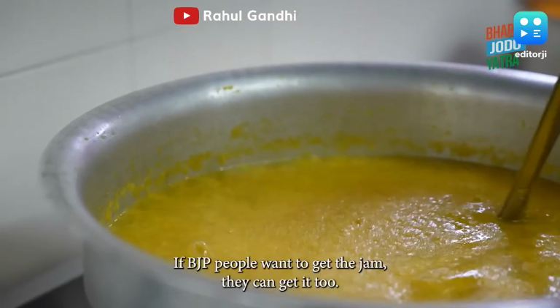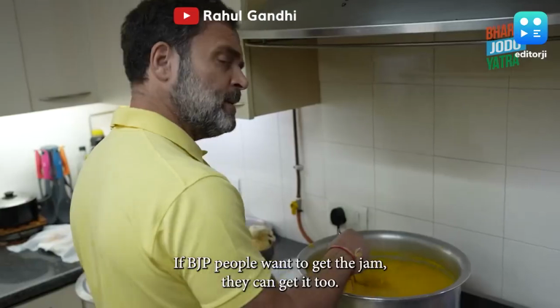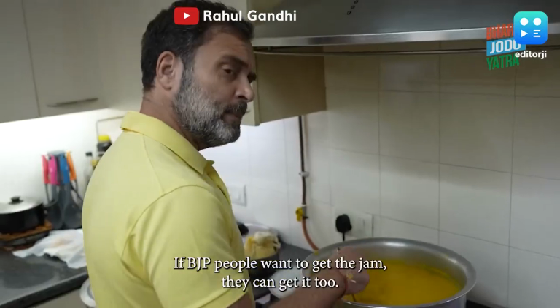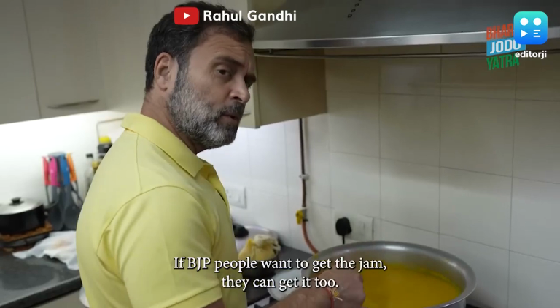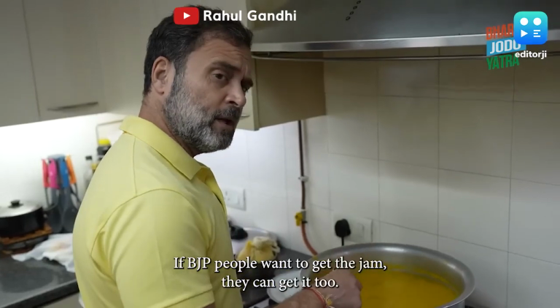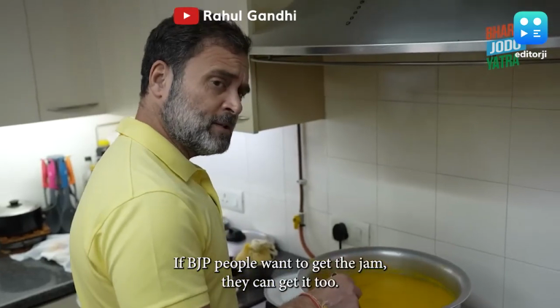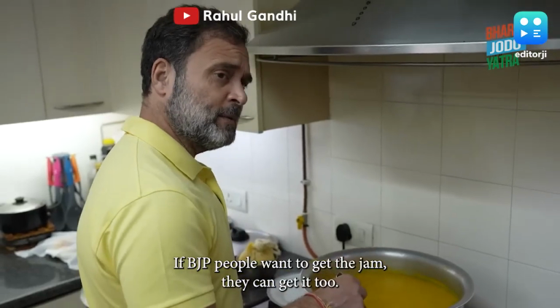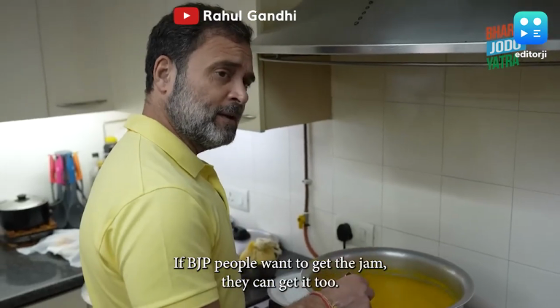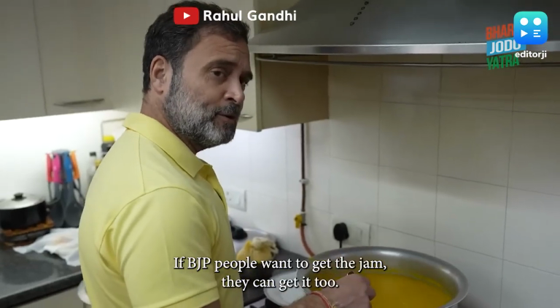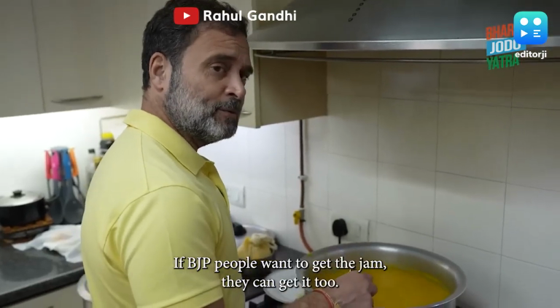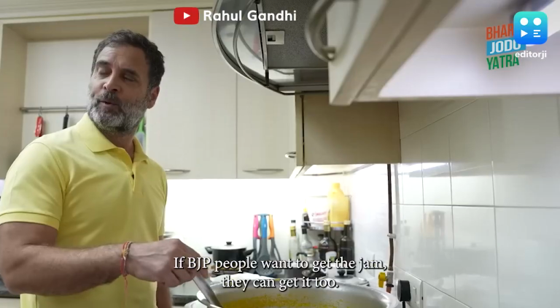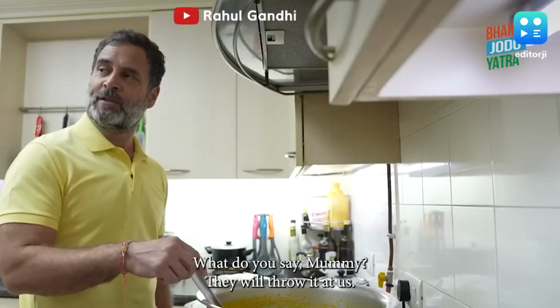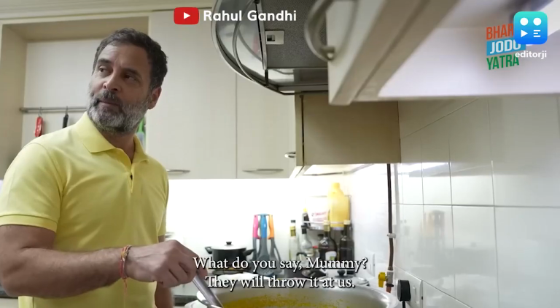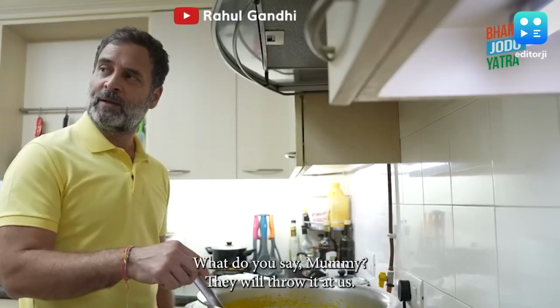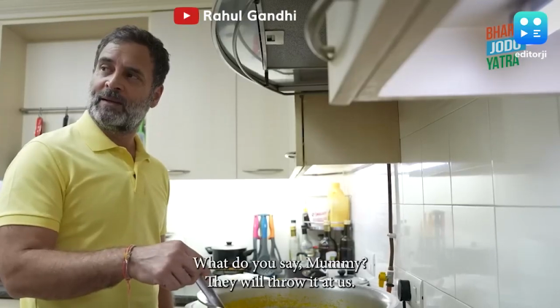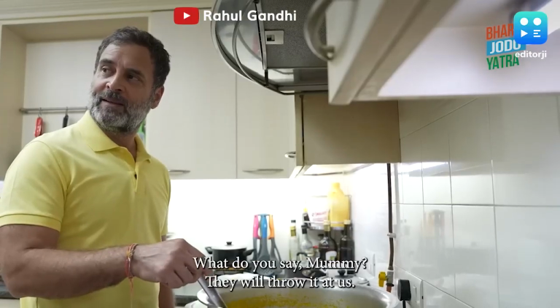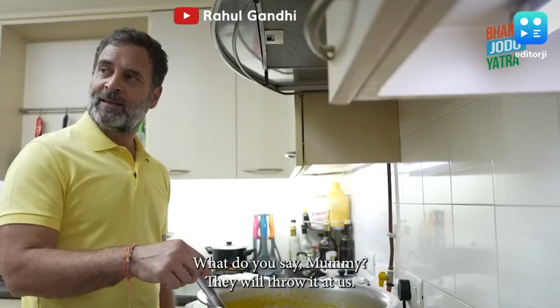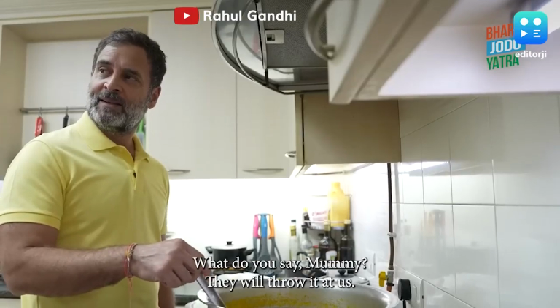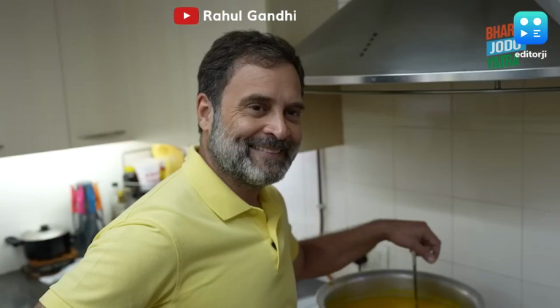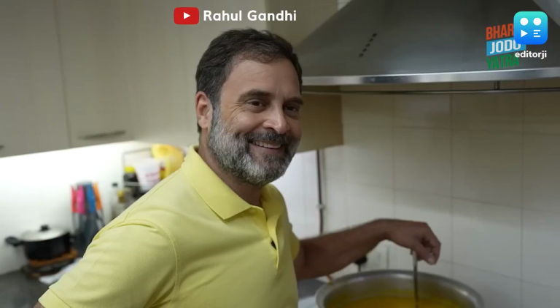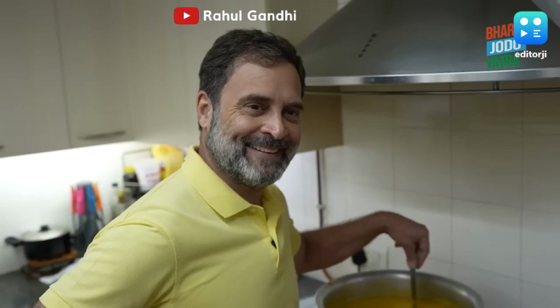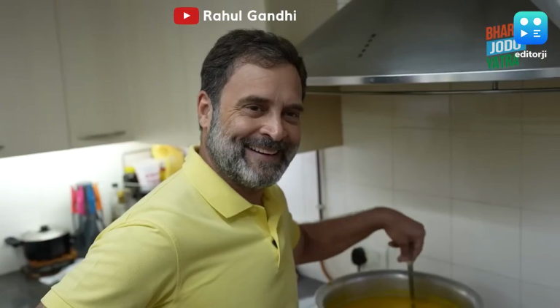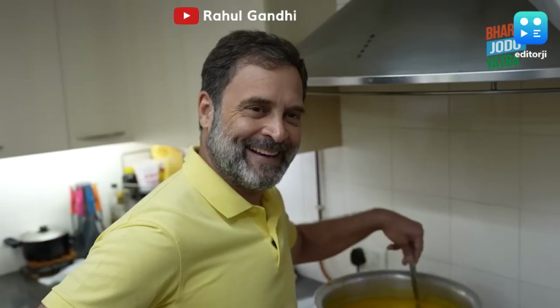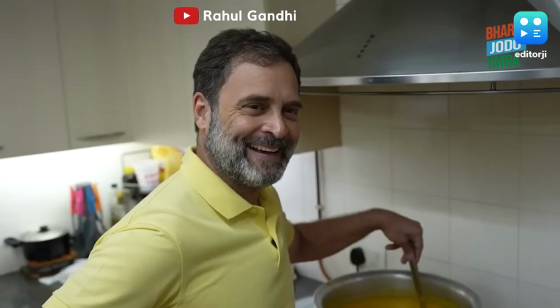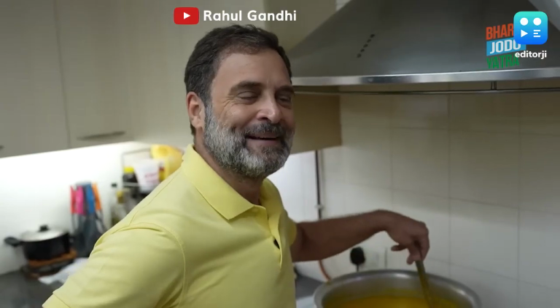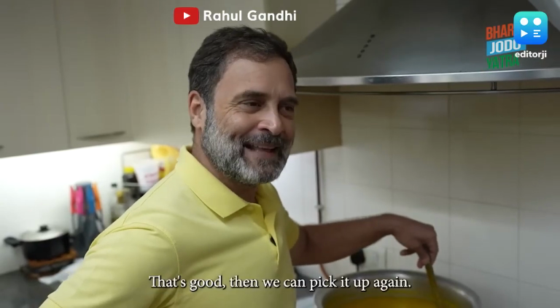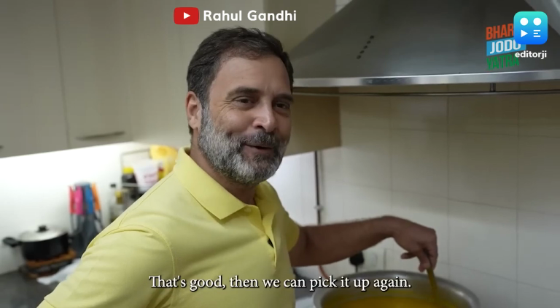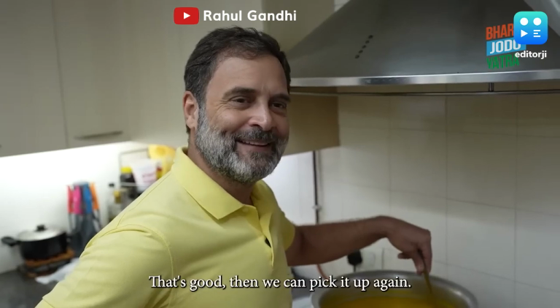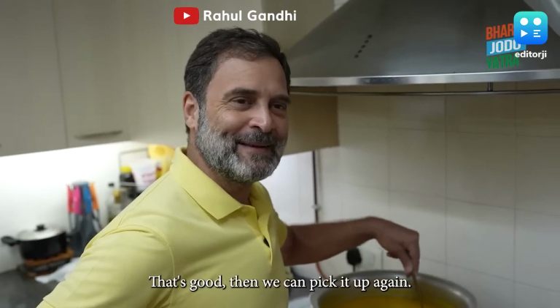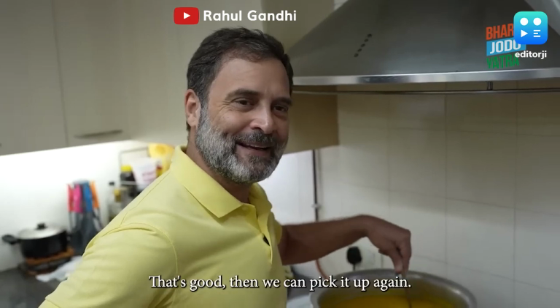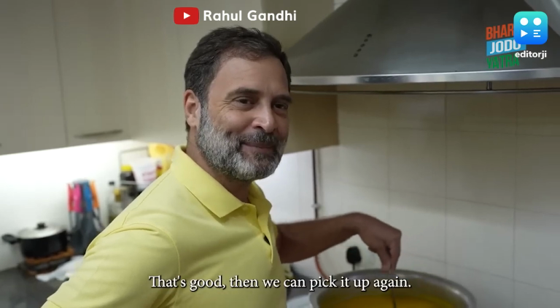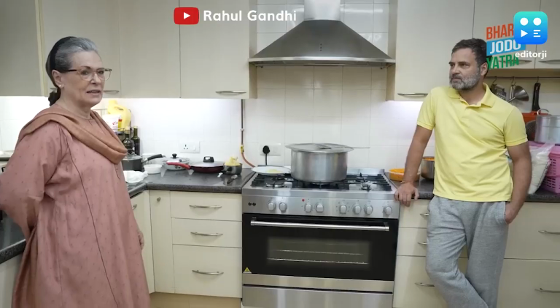If people want to get the jam, they can get it too. What do you say, mother? Throw it at us. That's good, then we can pick it up again.